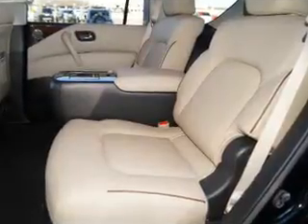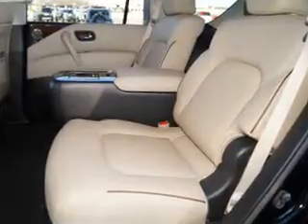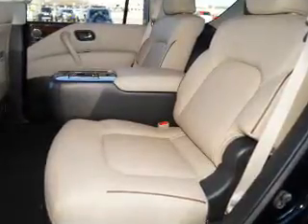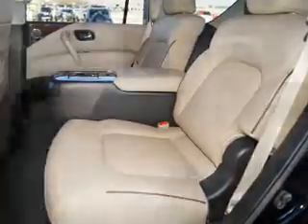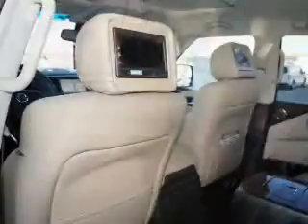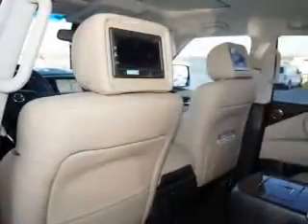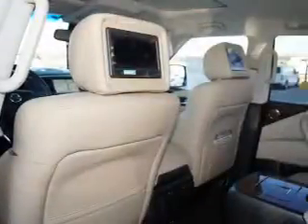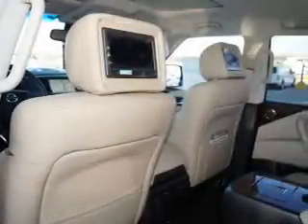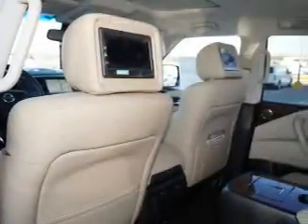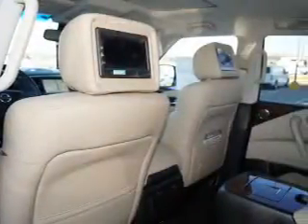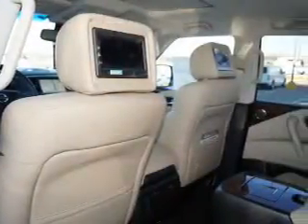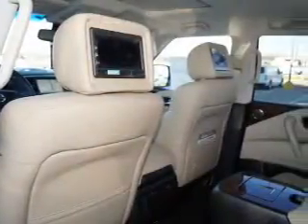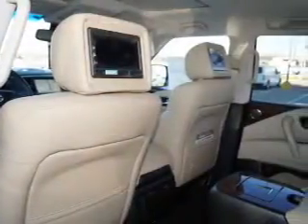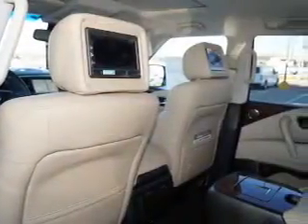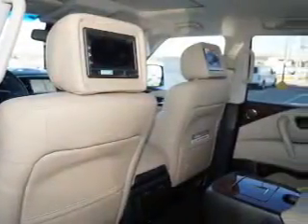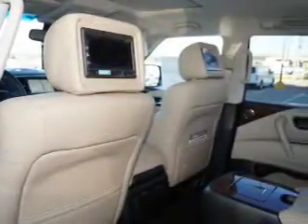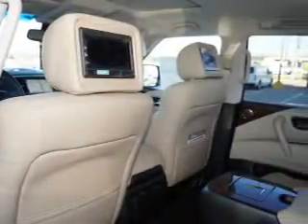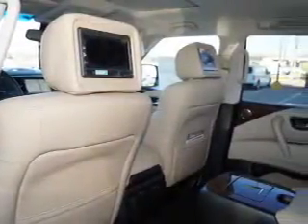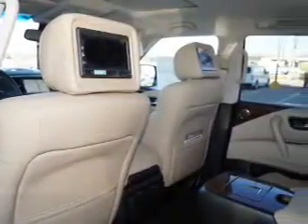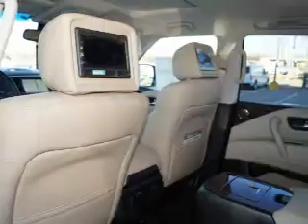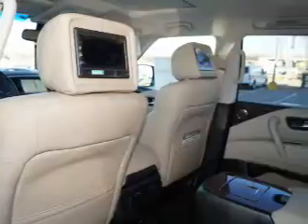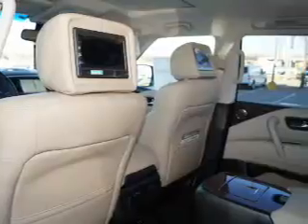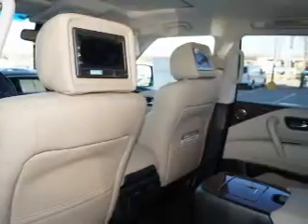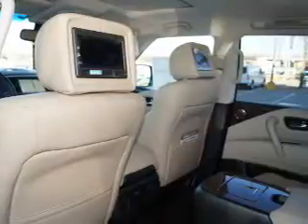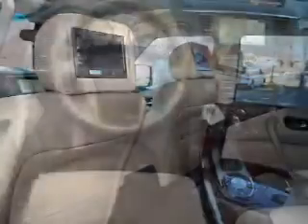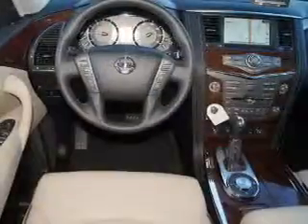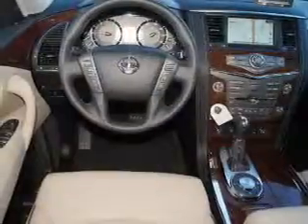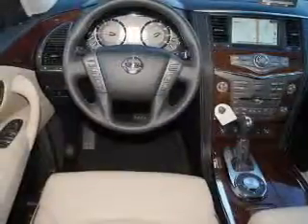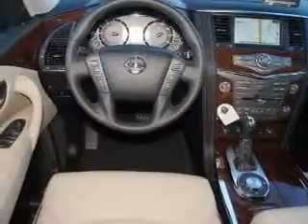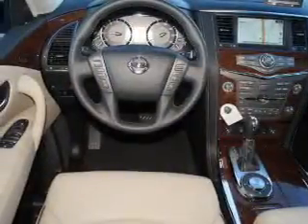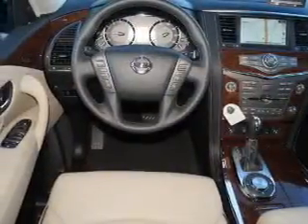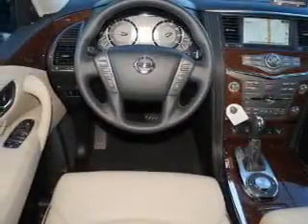Bluetooth connectivity, Sirius XM satellite radio, auxiliary input, remote start, and steering wheel controls.